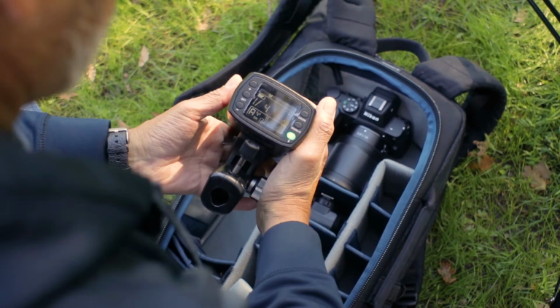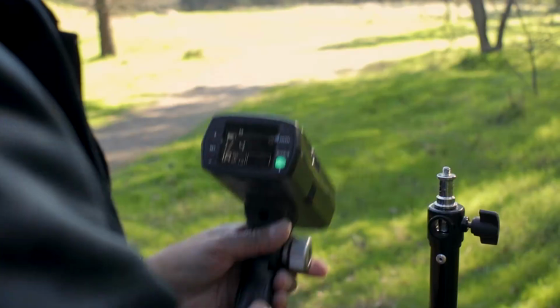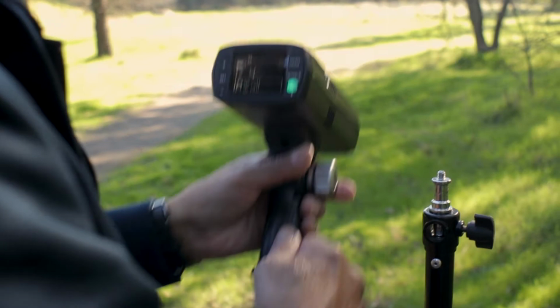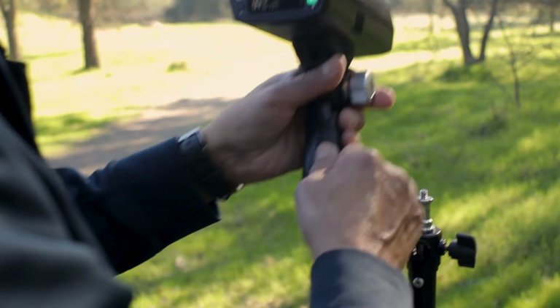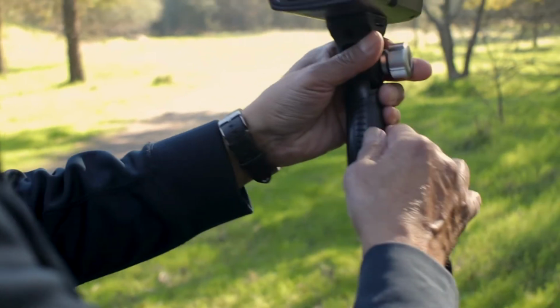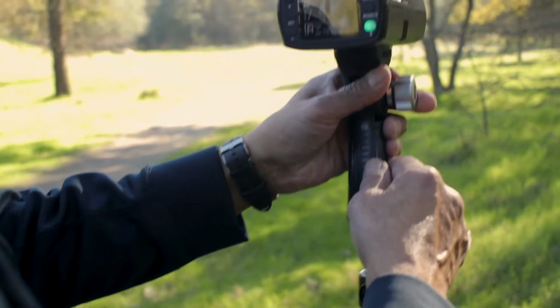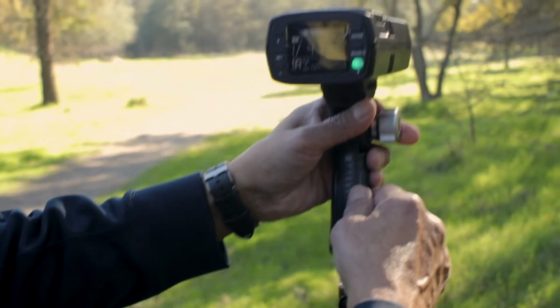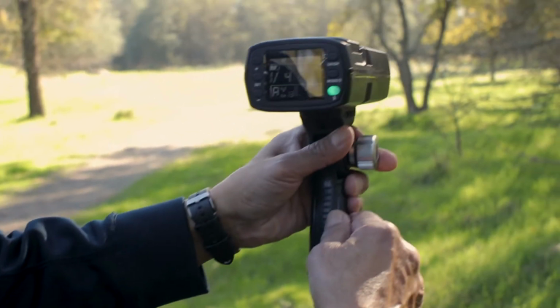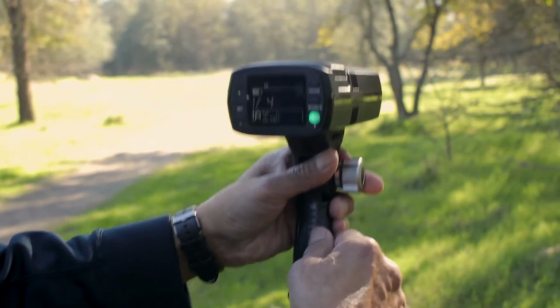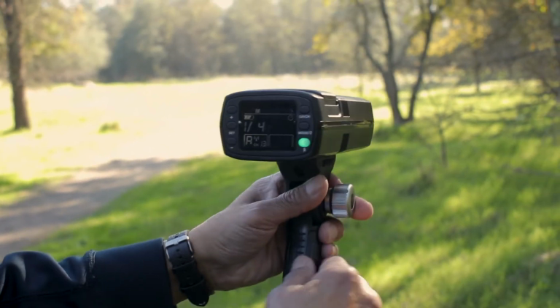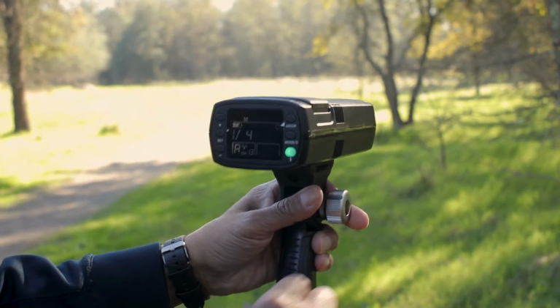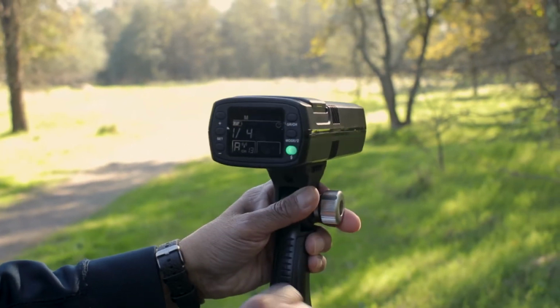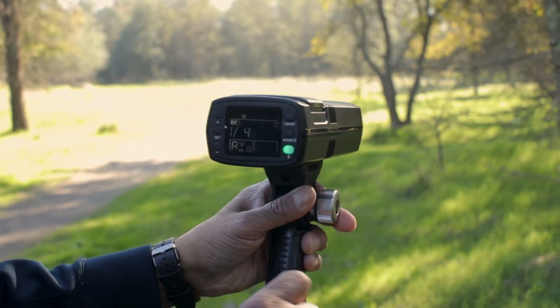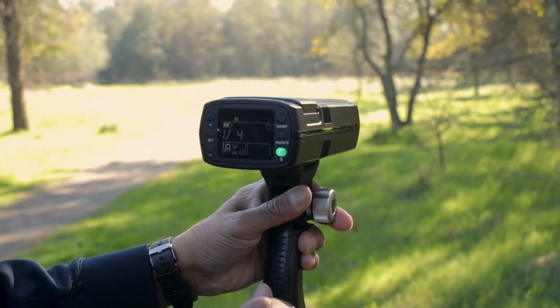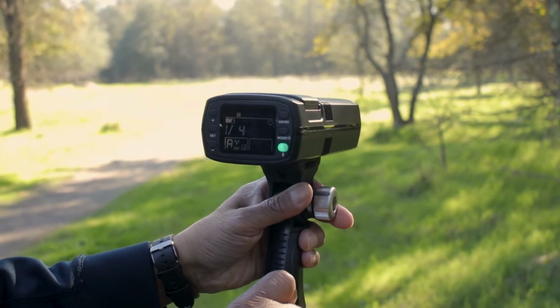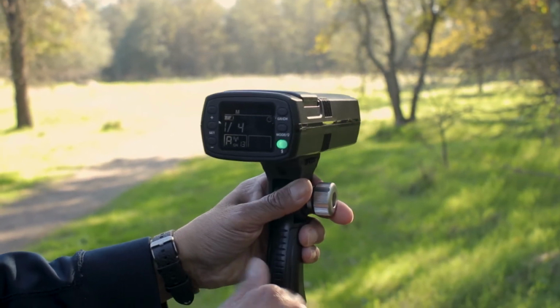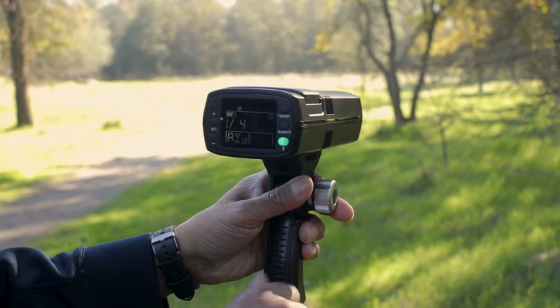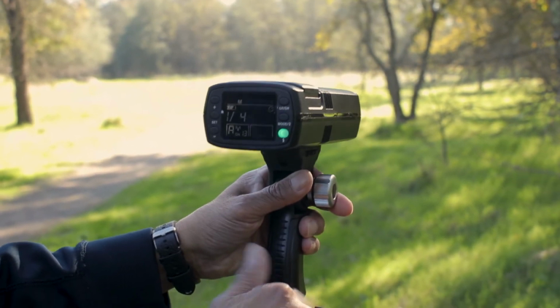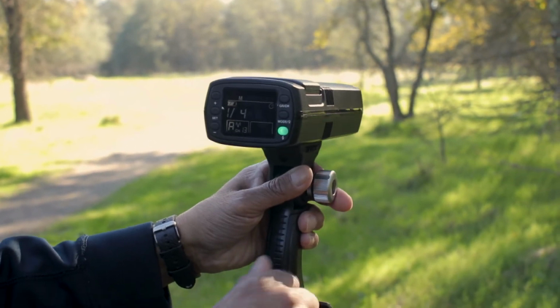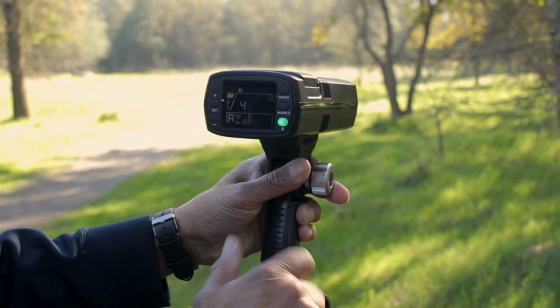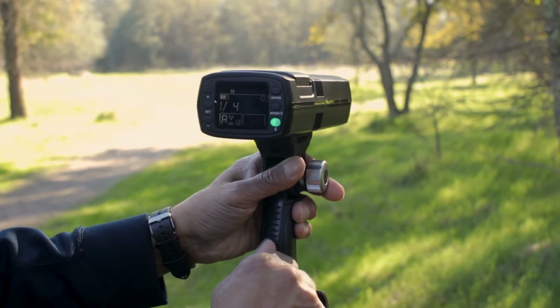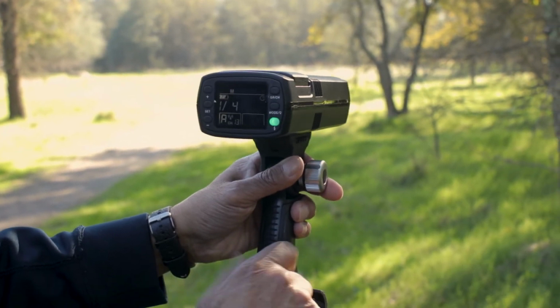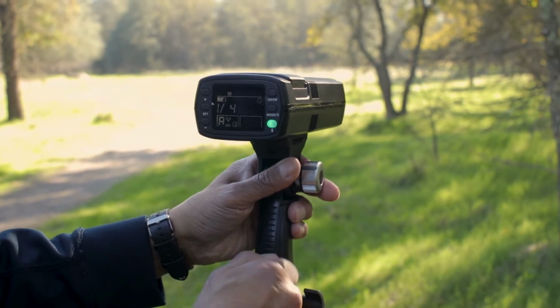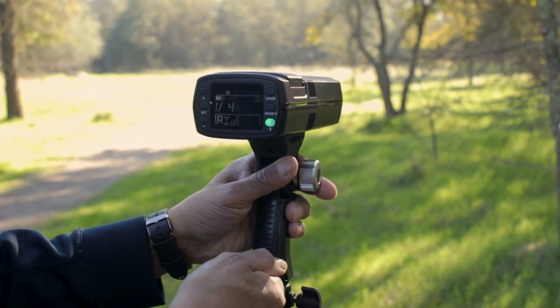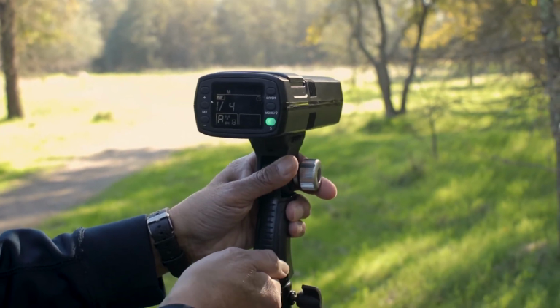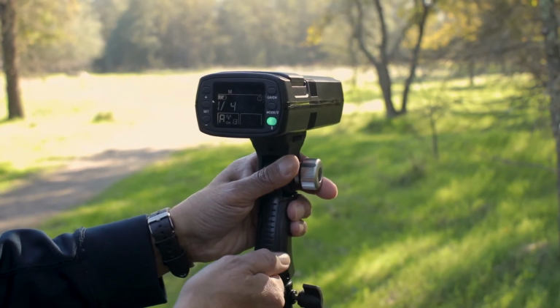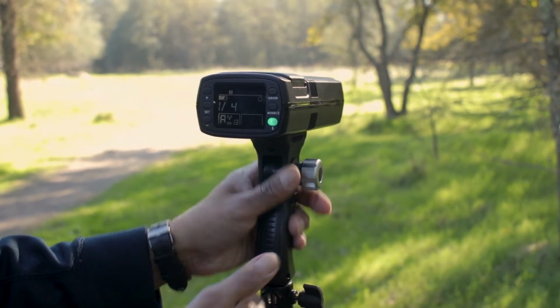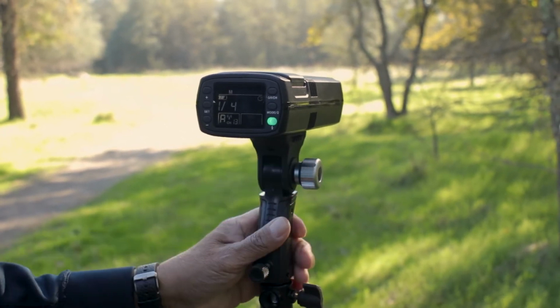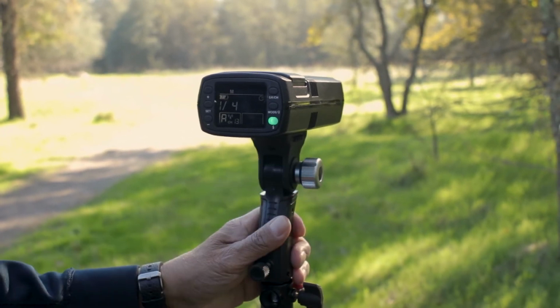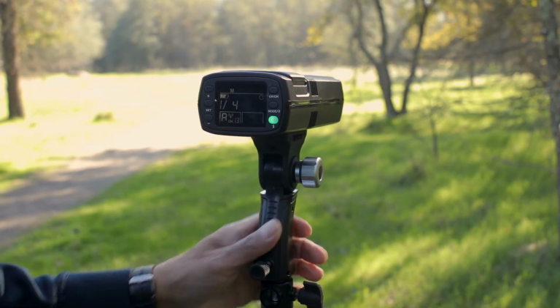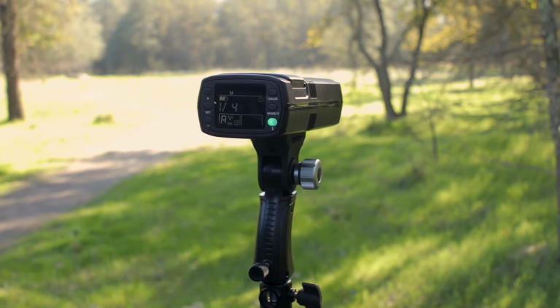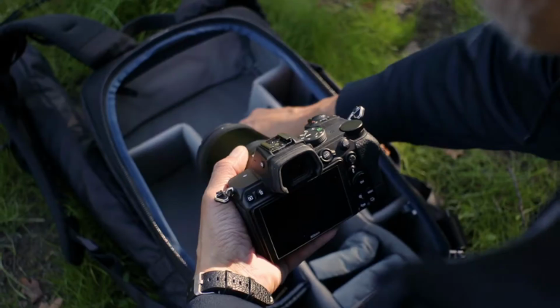A large LCD screen on the back of the GT200 makes it easy to see your settings in any lighting condition.